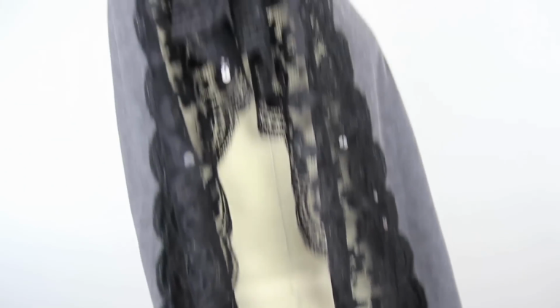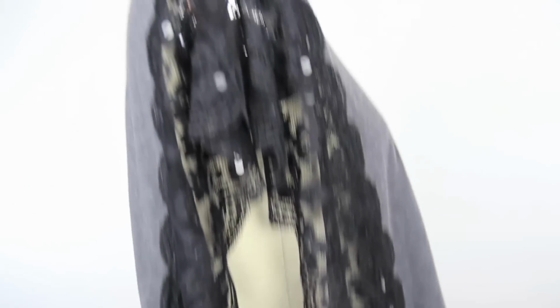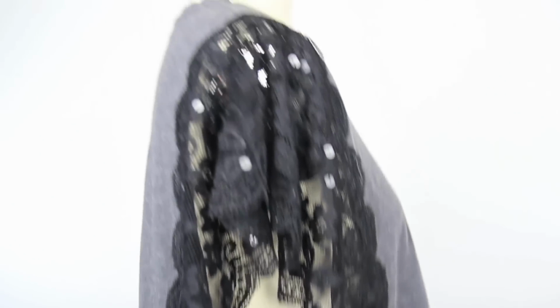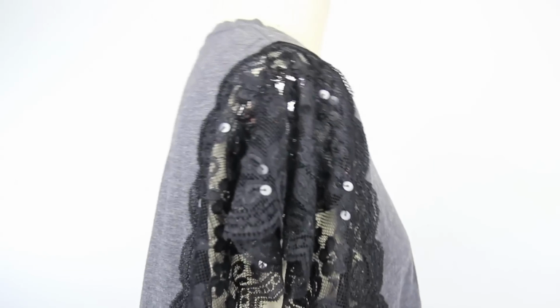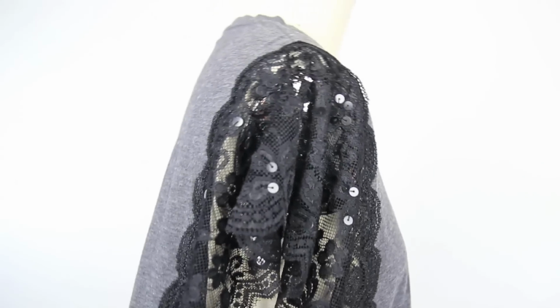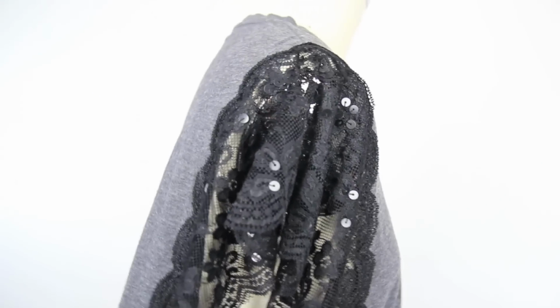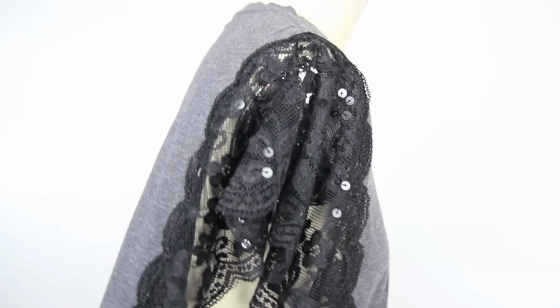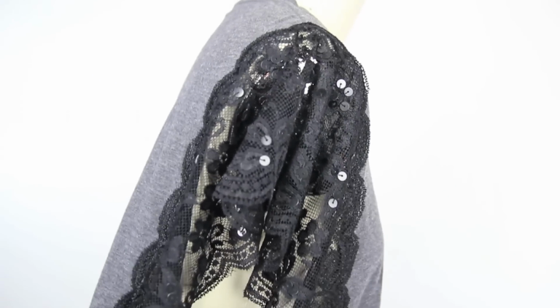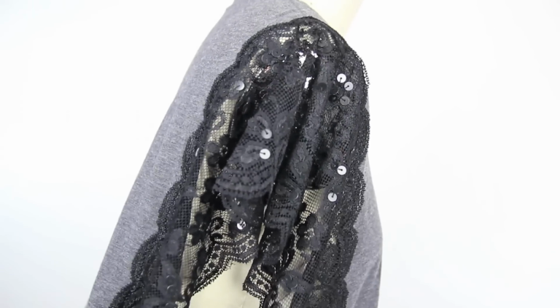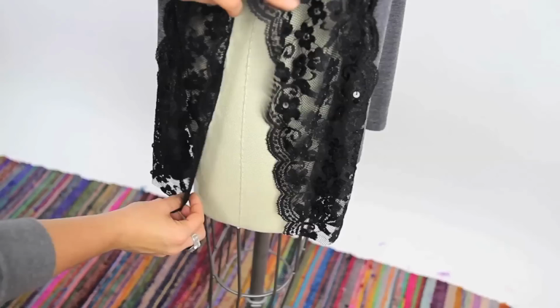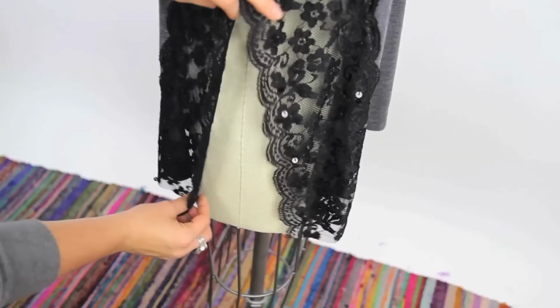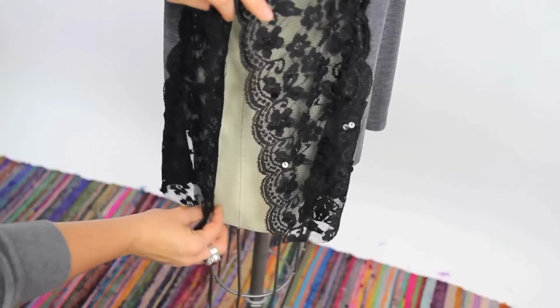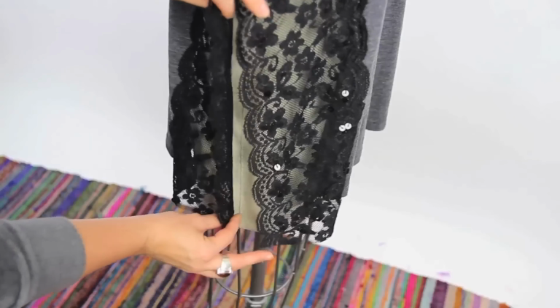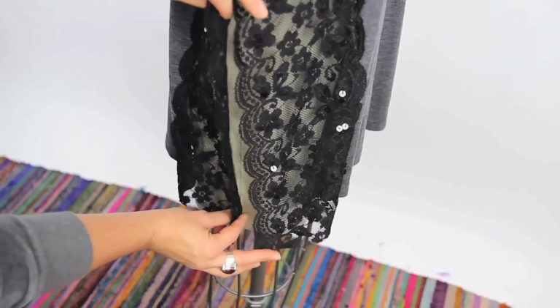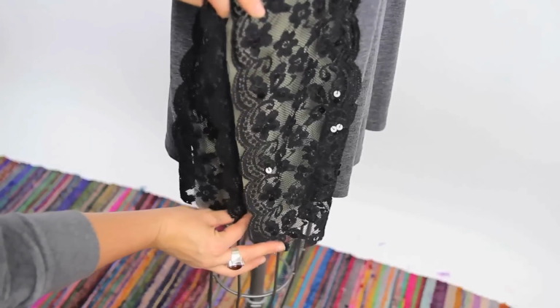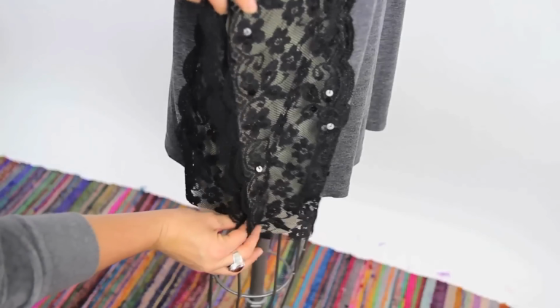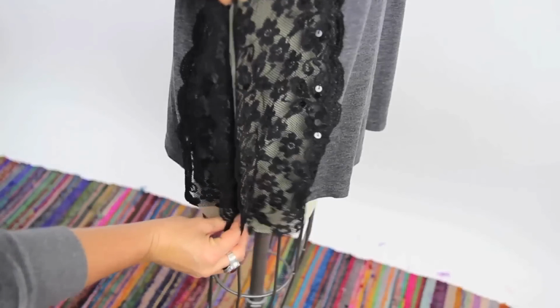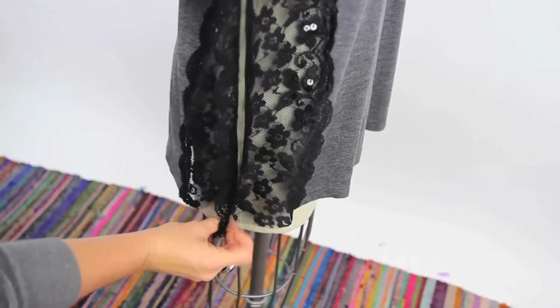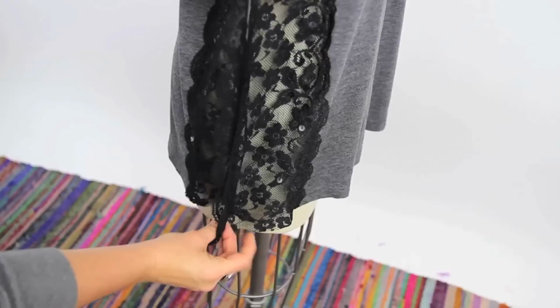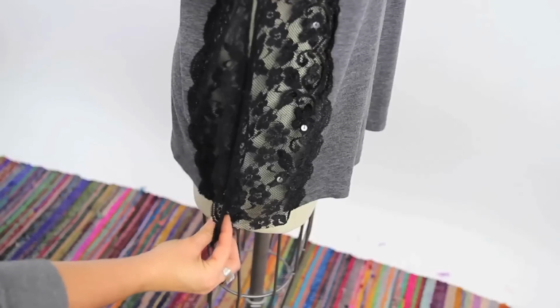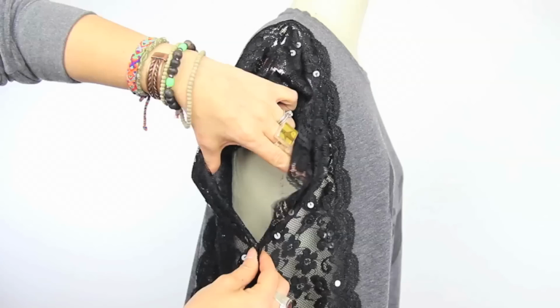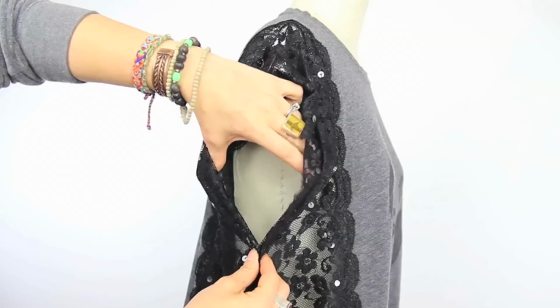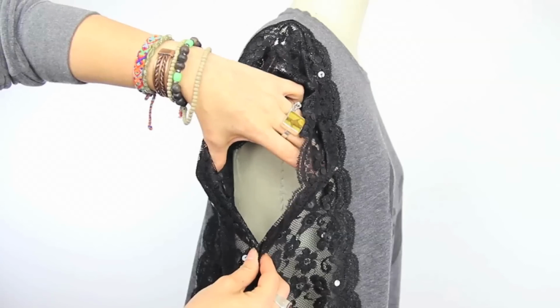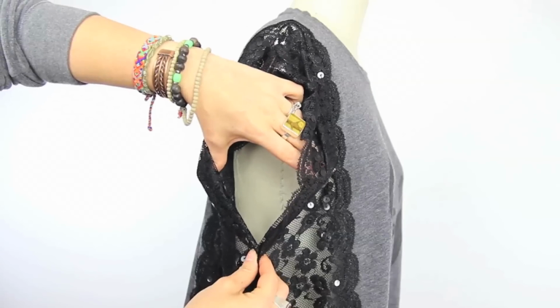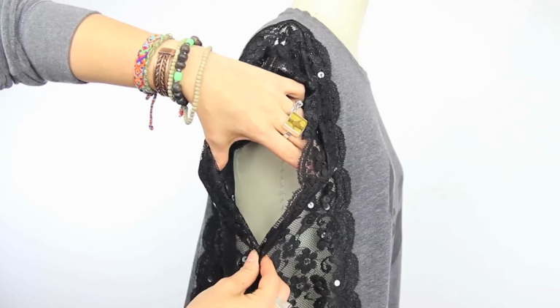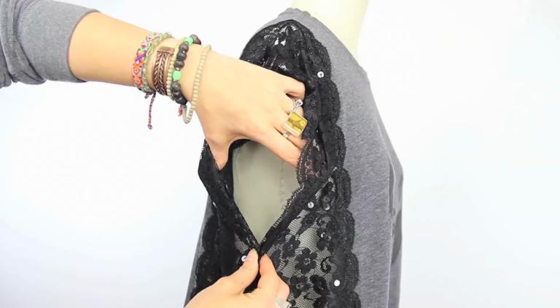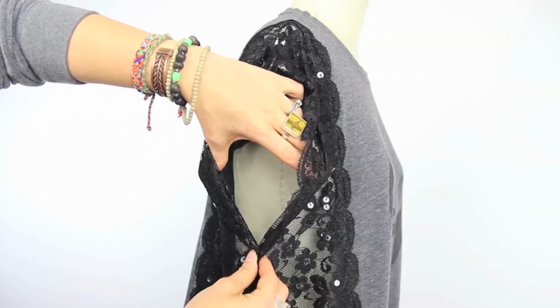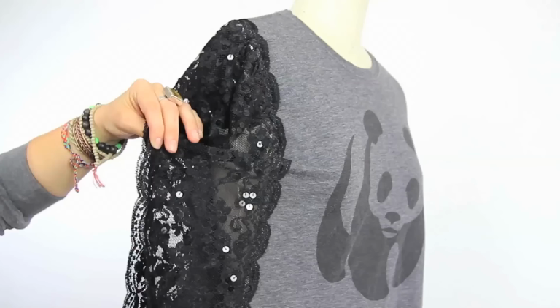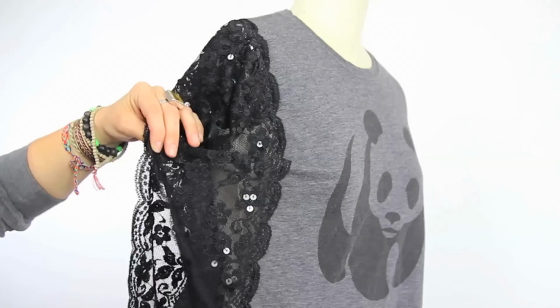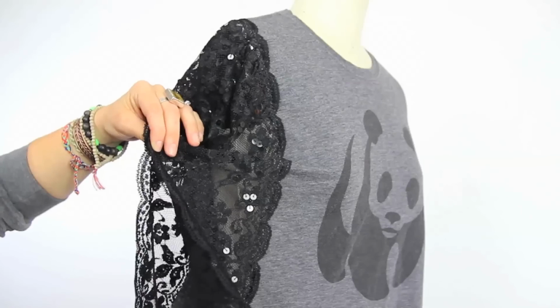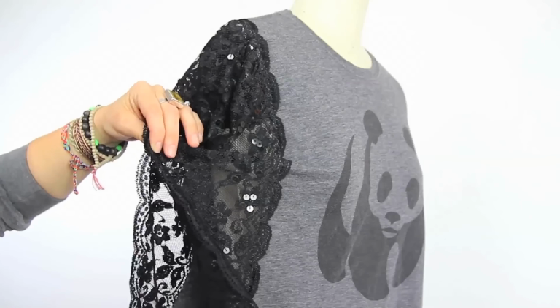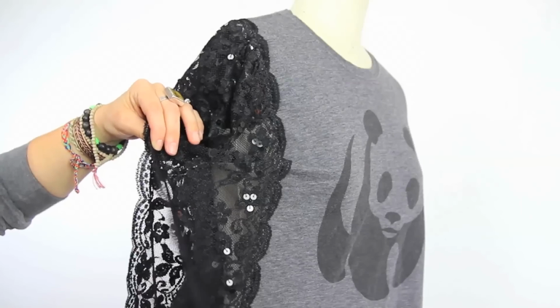Now sew the sides together by placing the lace wrong sides together, making sure to leave a hole for your arm, and again sewing with a zigzag stitch.